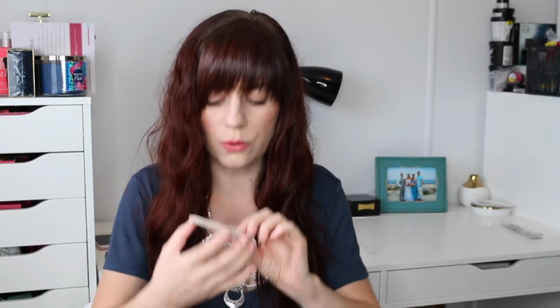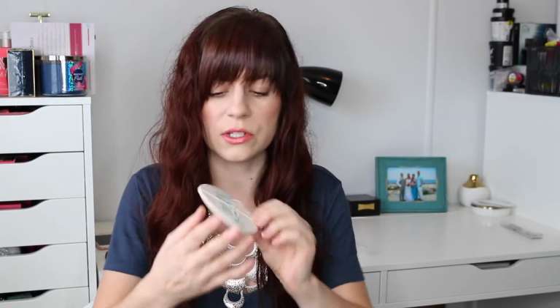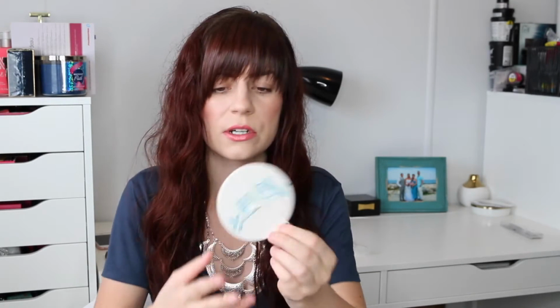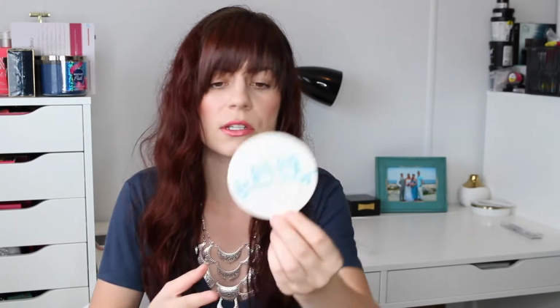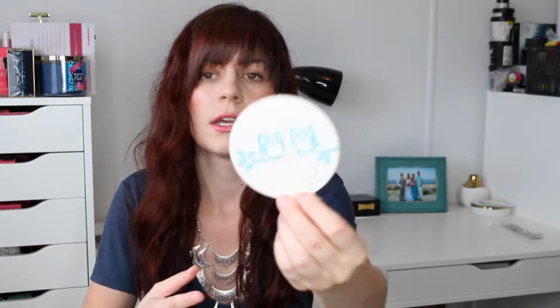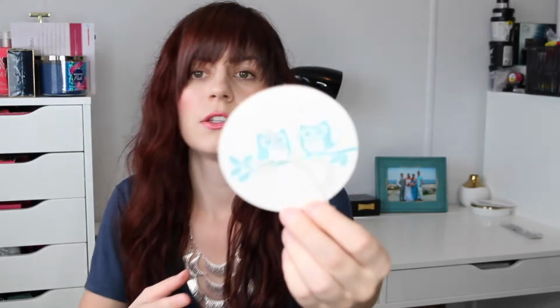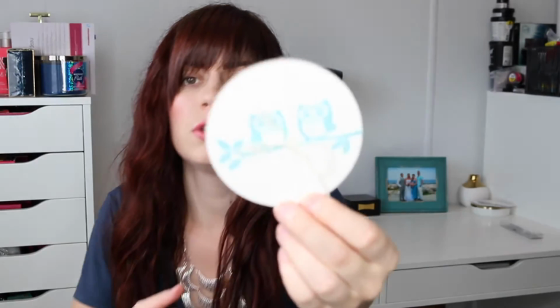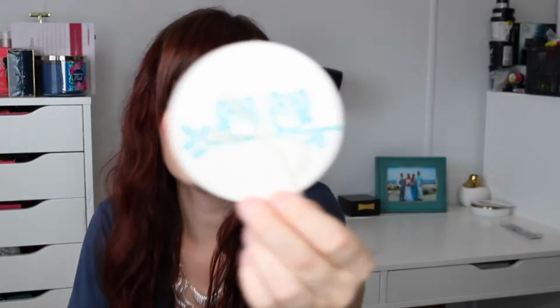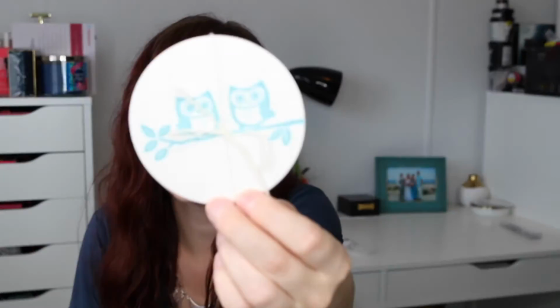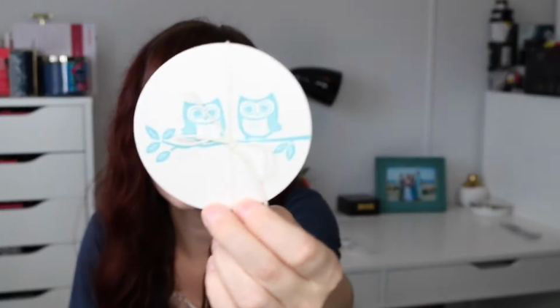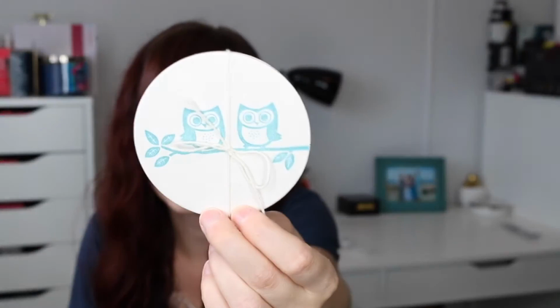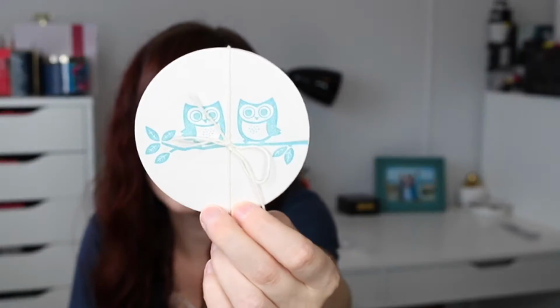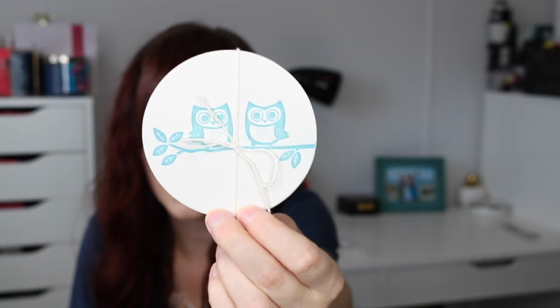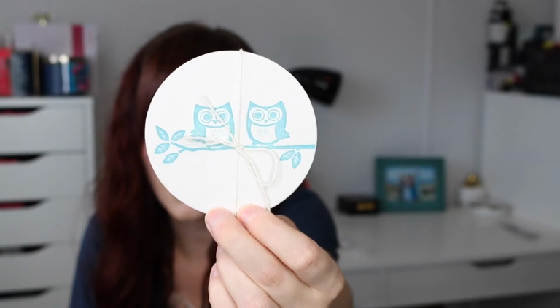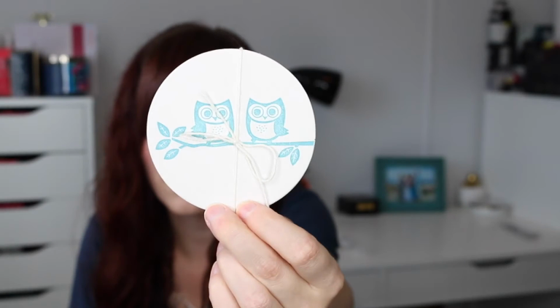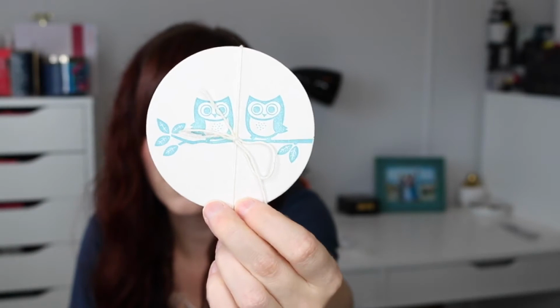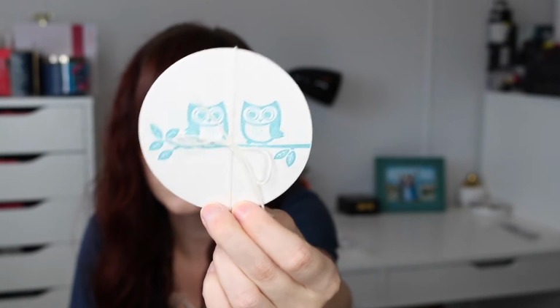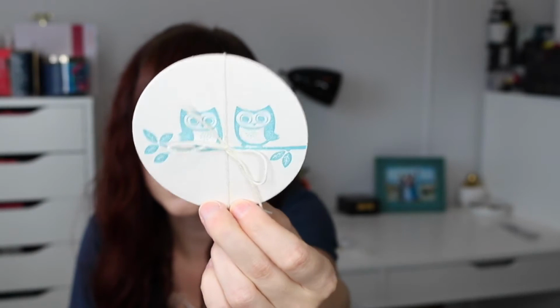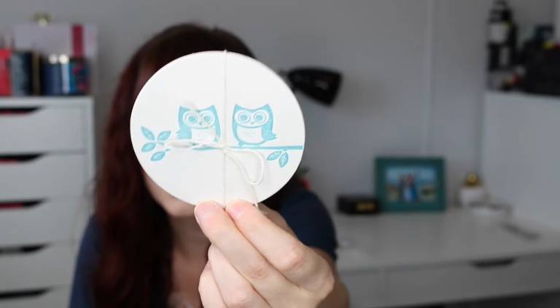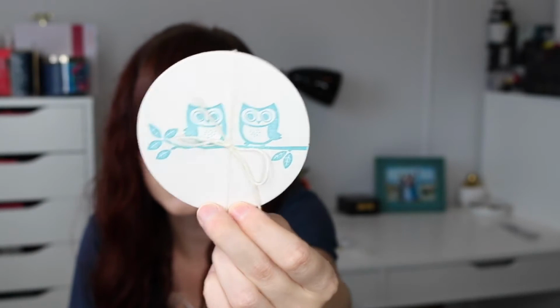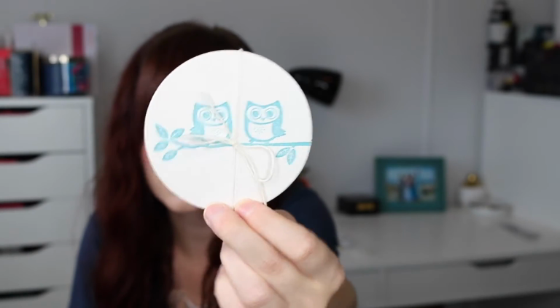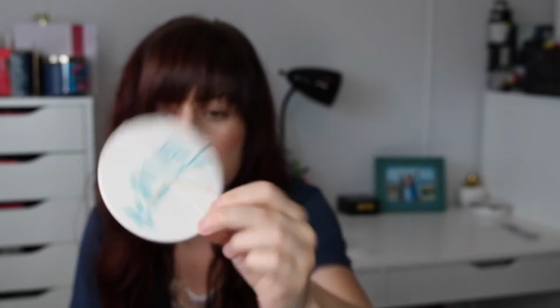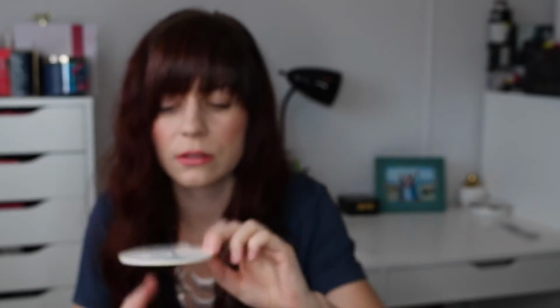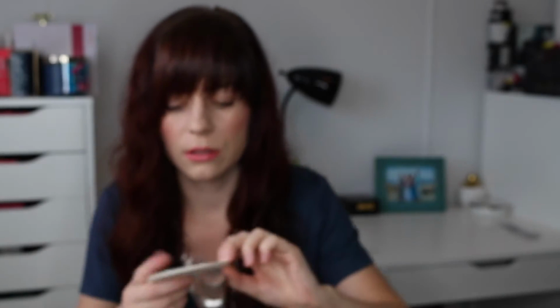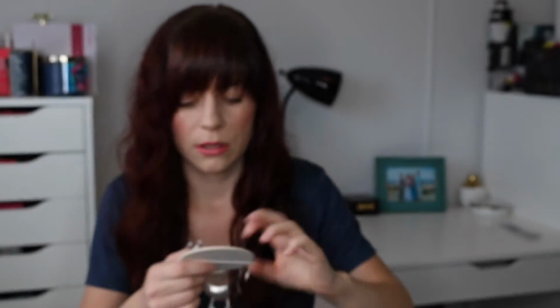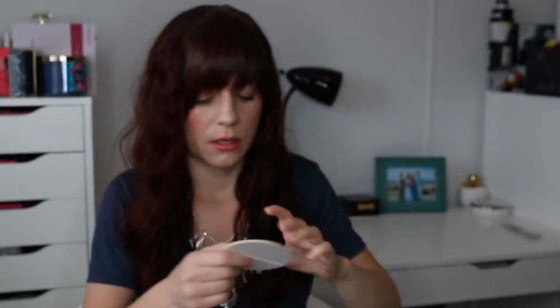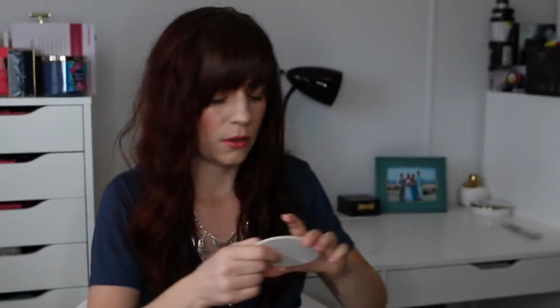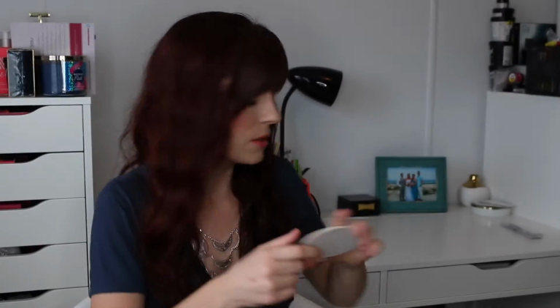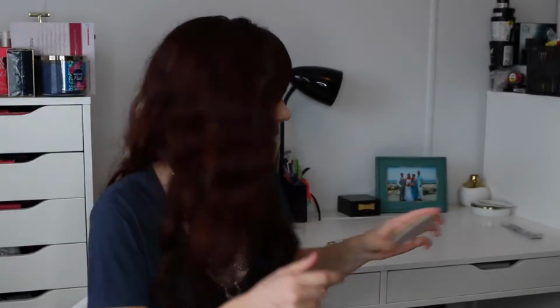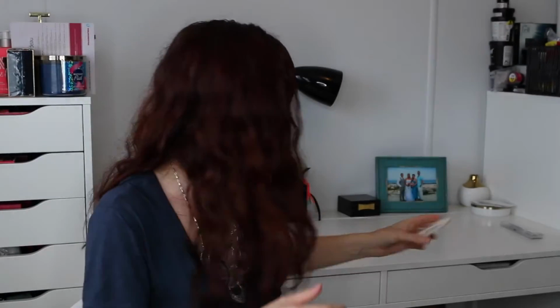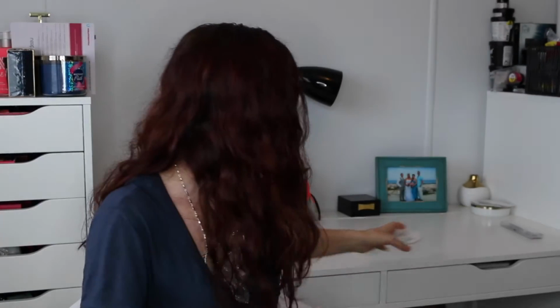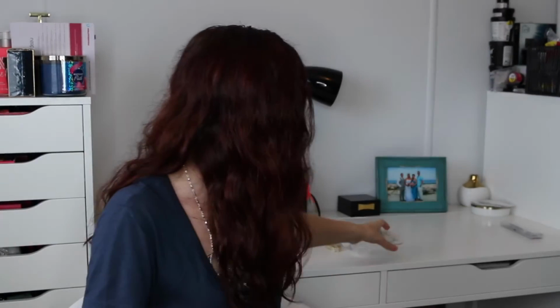Coasters! Two little cute owl coasters. Those are adorable.